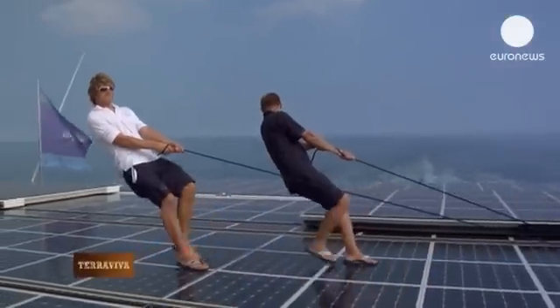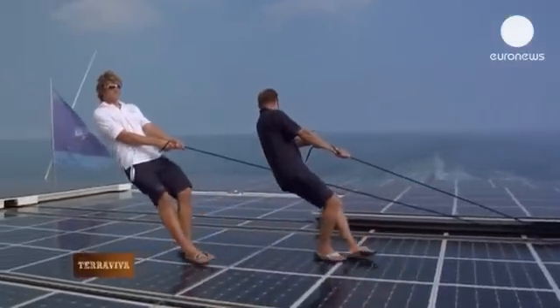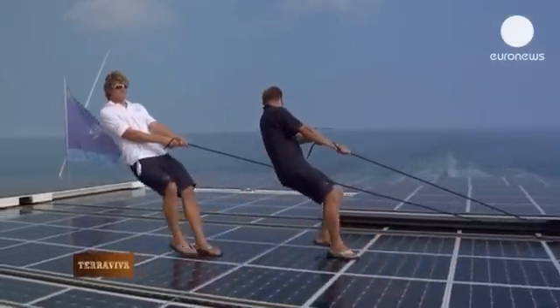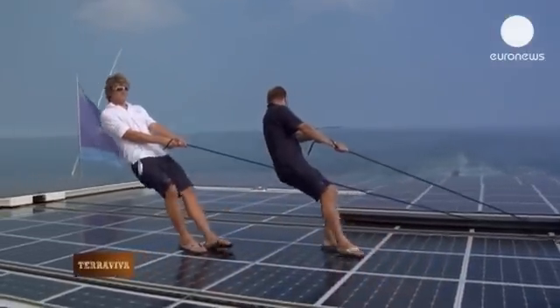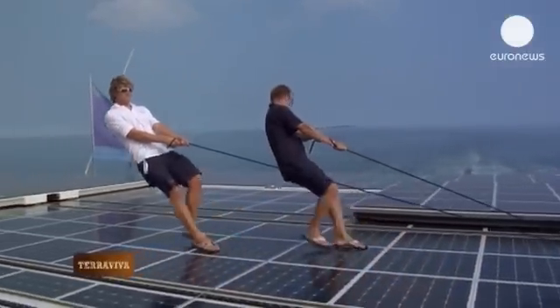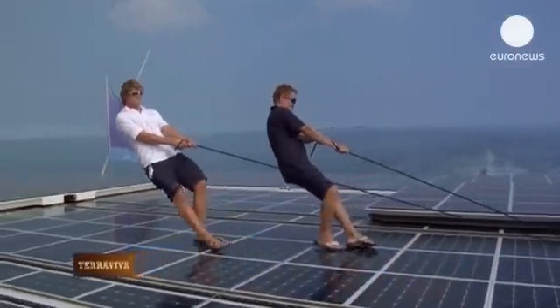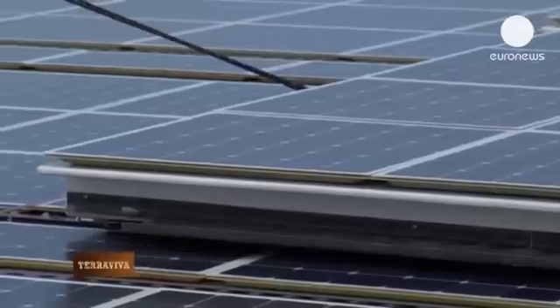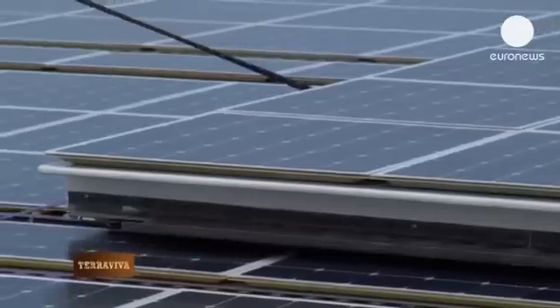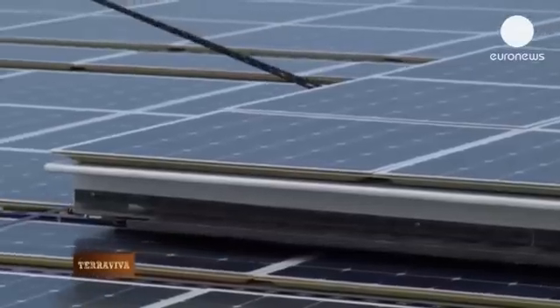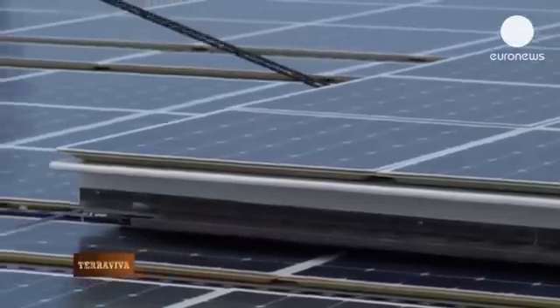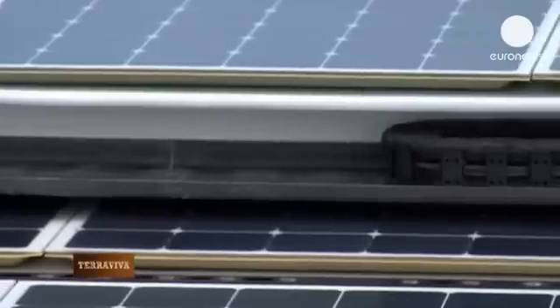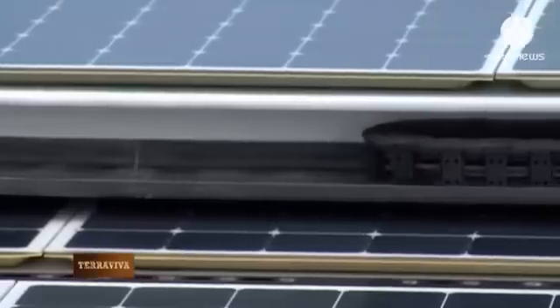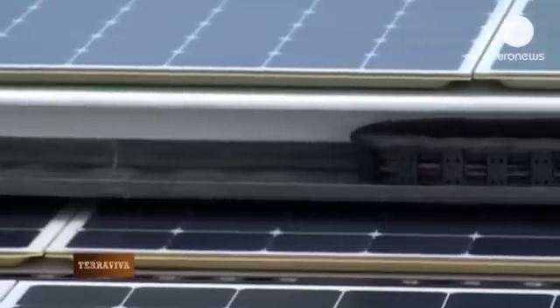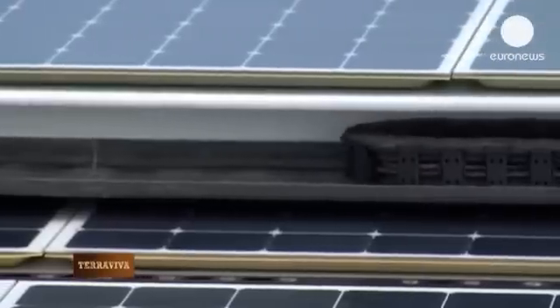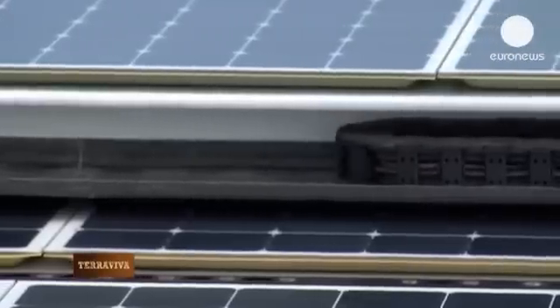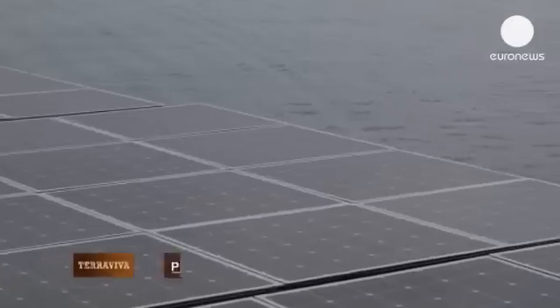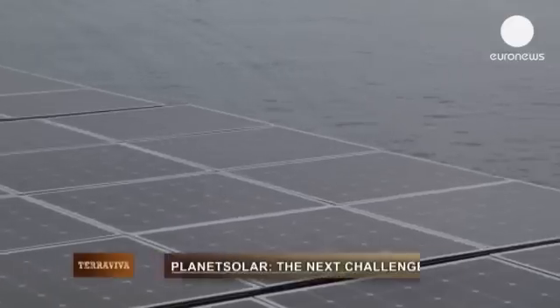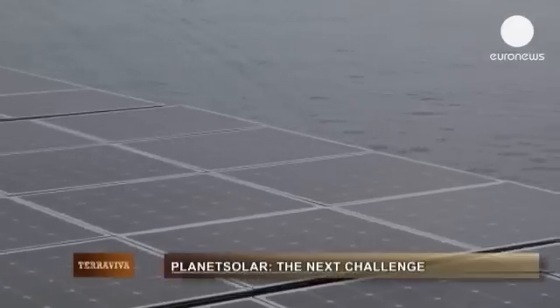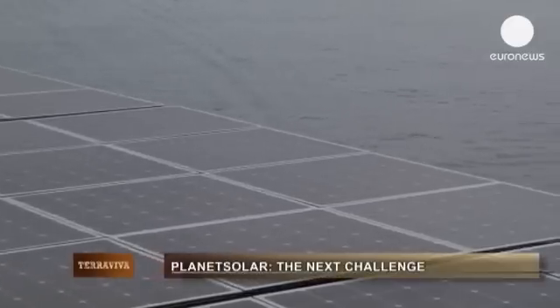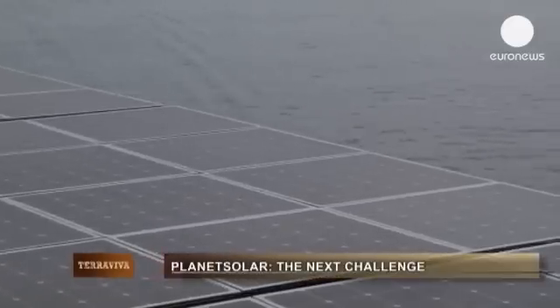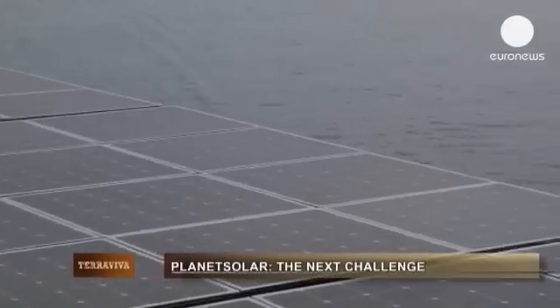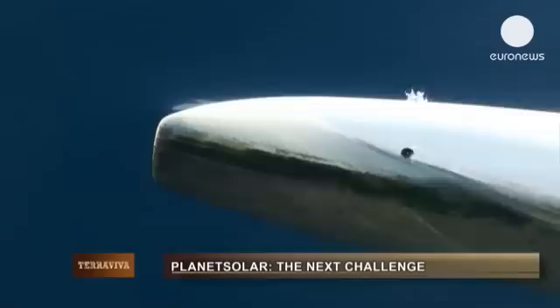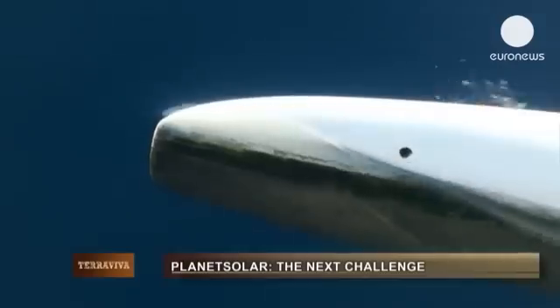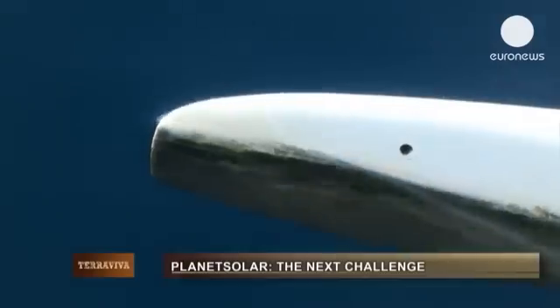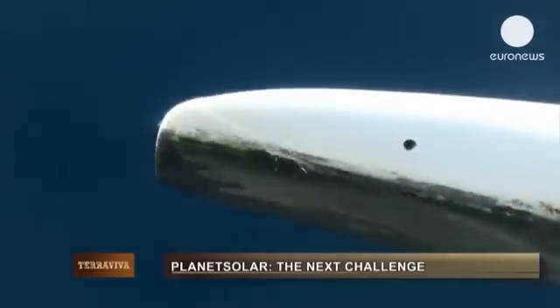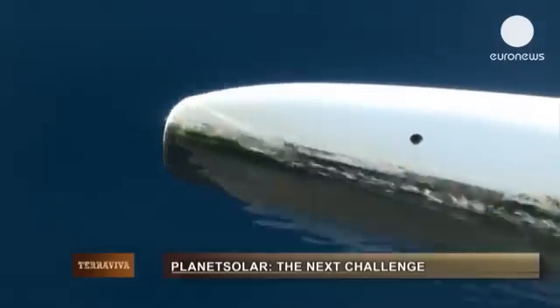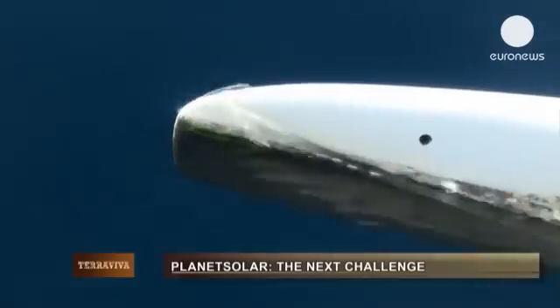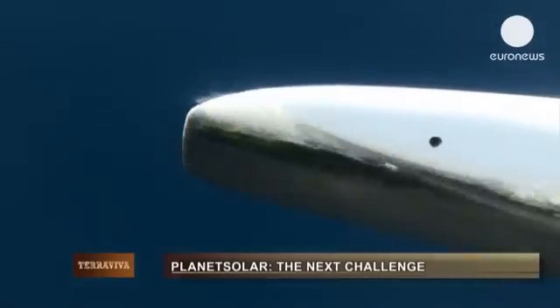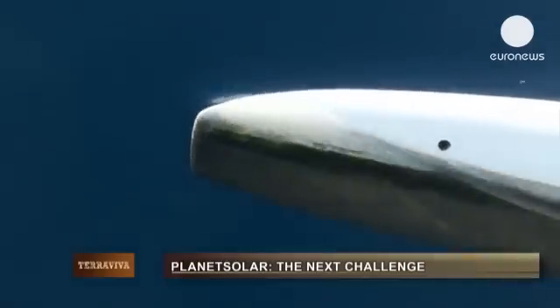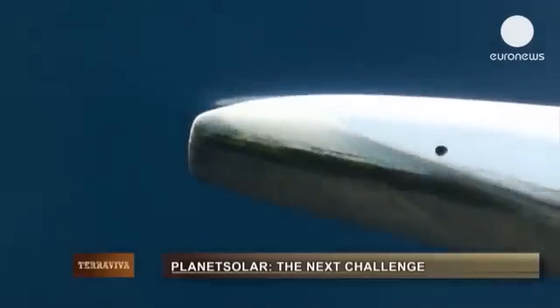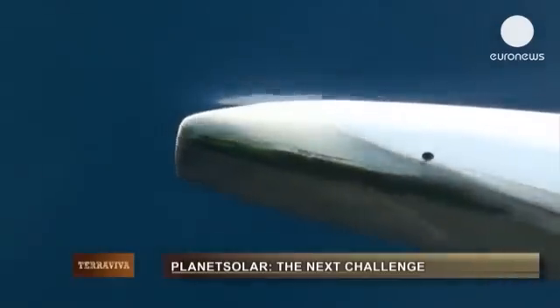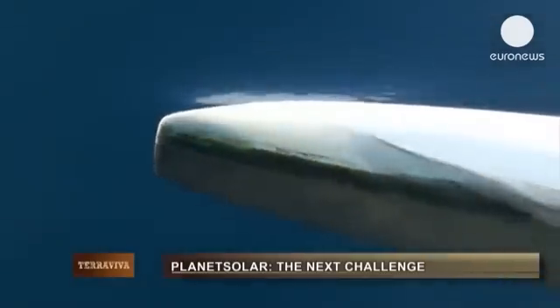Planet Solar sets sail again in March, aiming for a new challenge: researching the Gulf Stream.